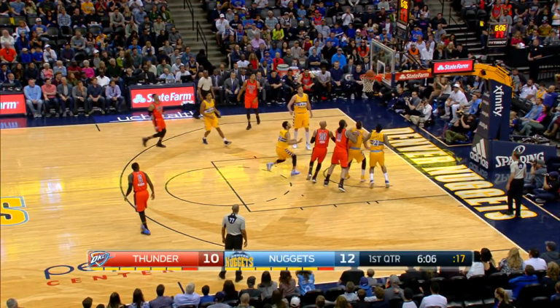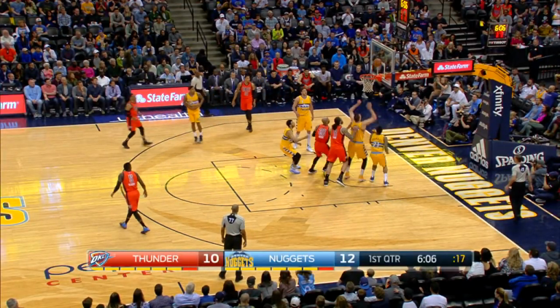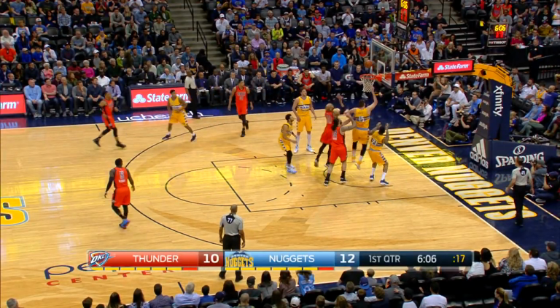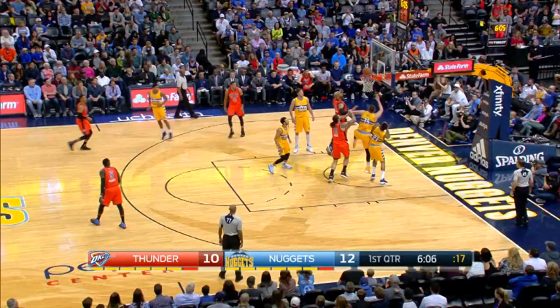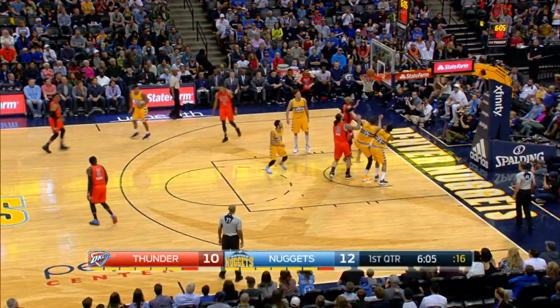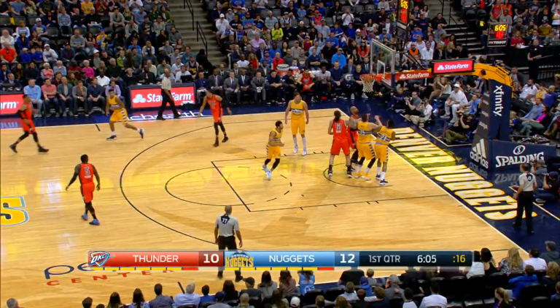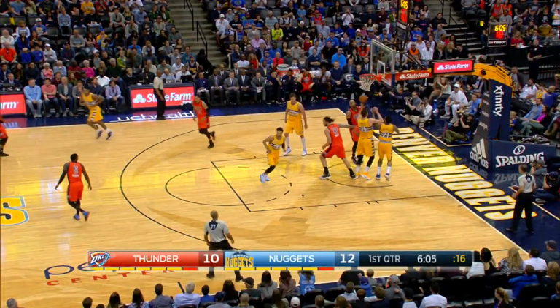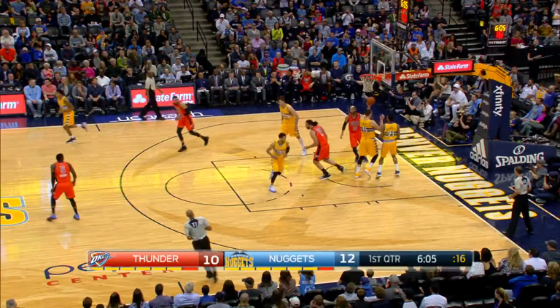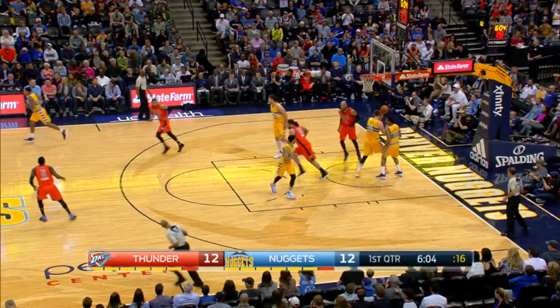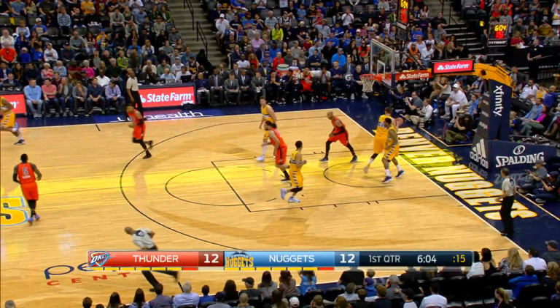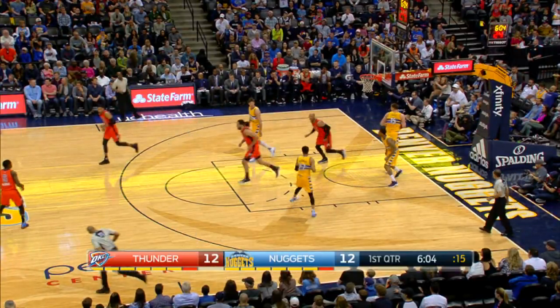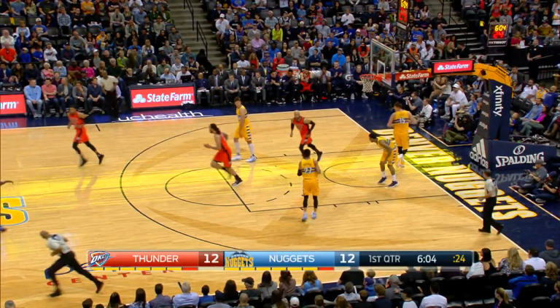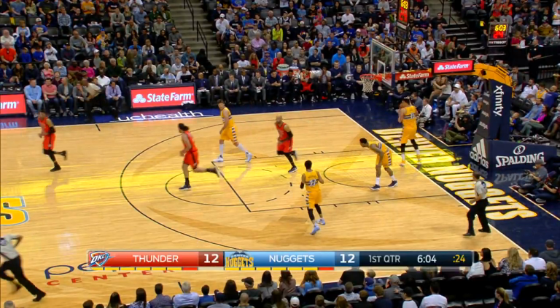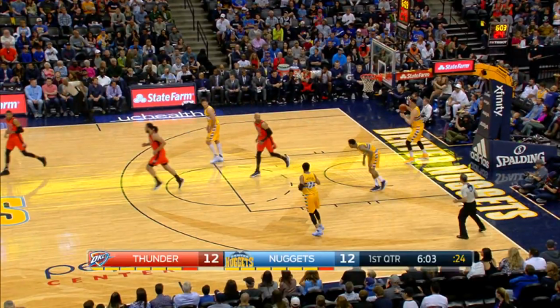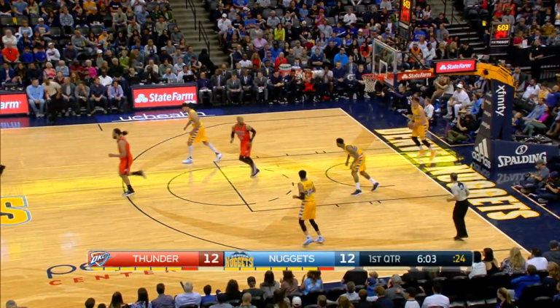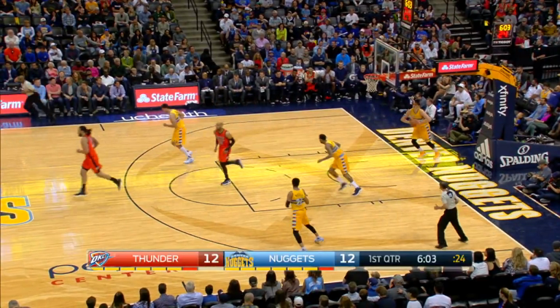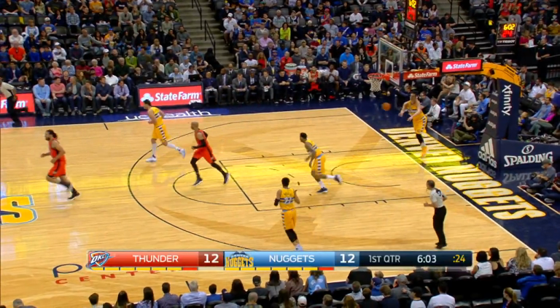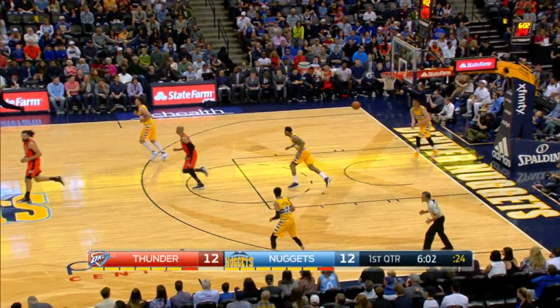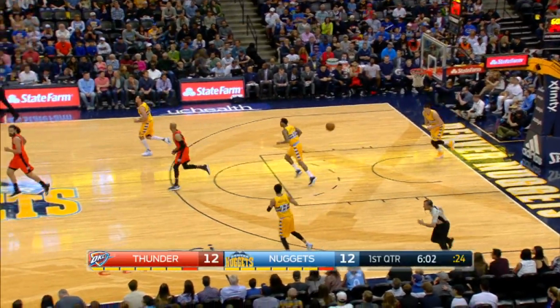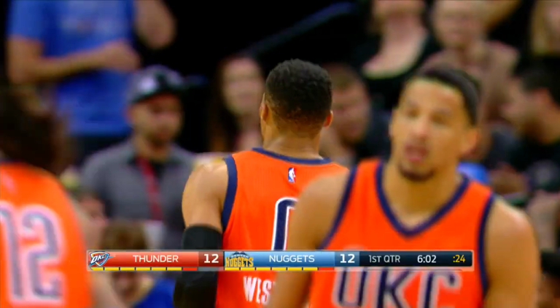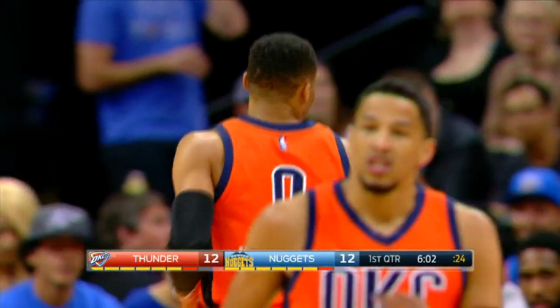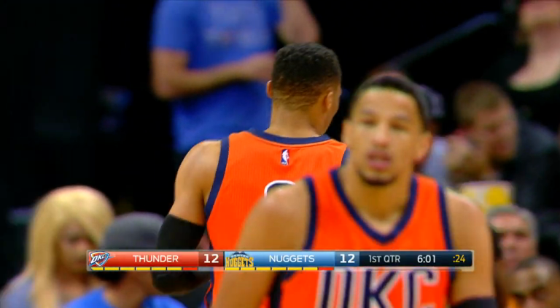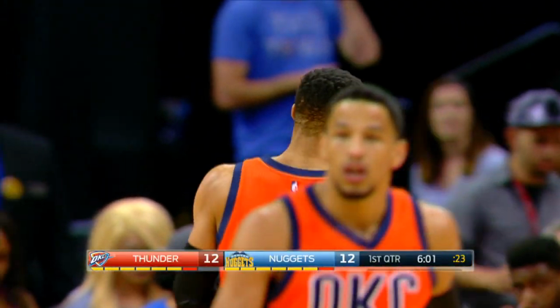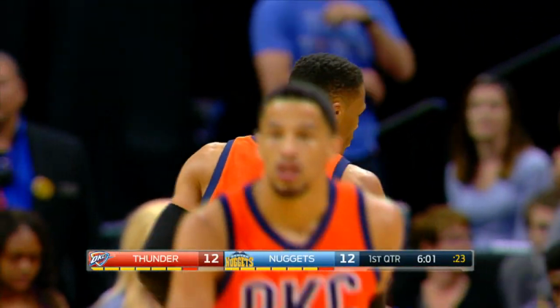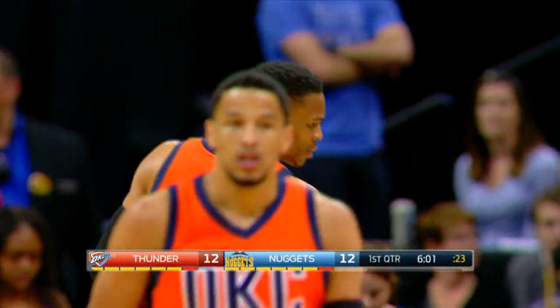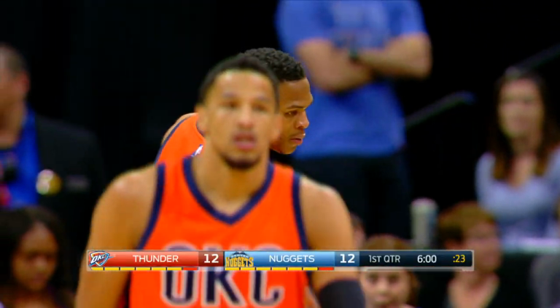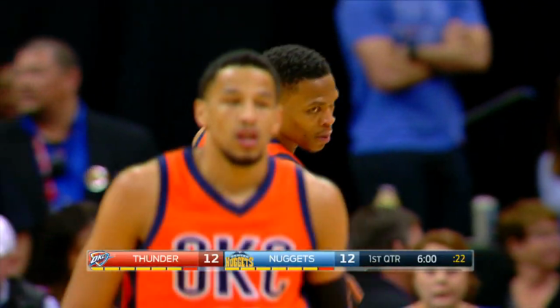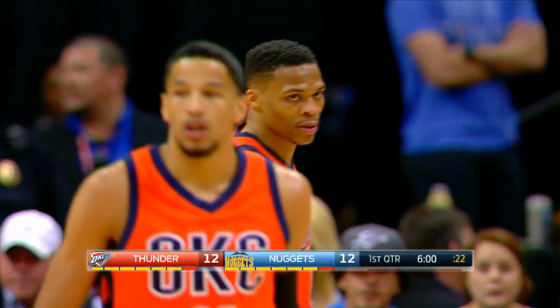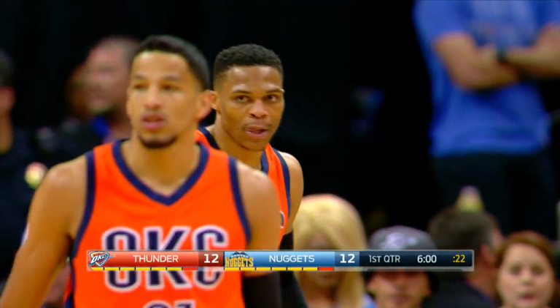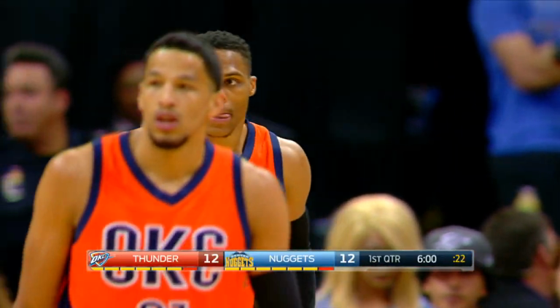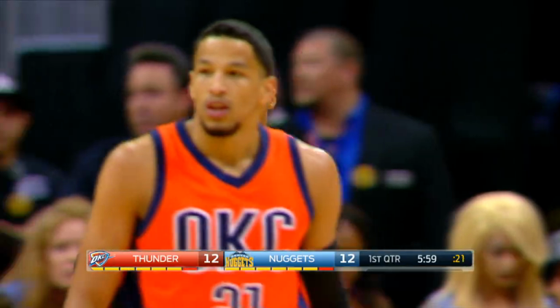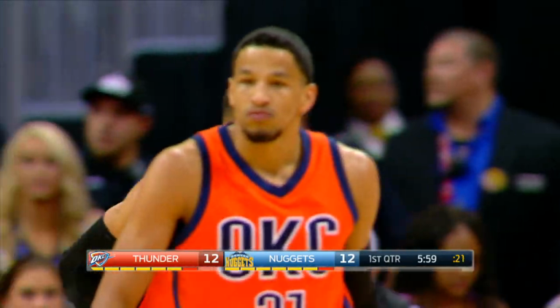Westbrook pulls away from Gary Harris and scores from the elbow. That would define a shooter's role right there. I like that elbow shot.